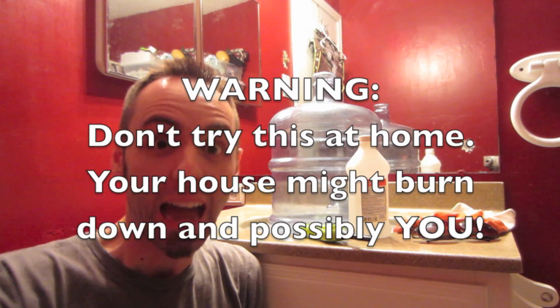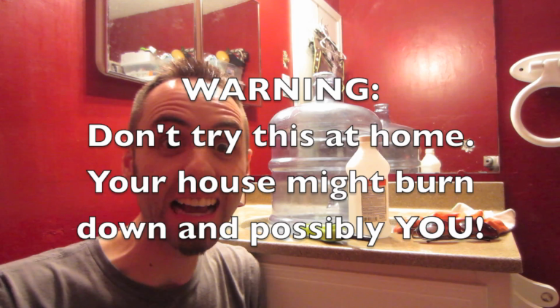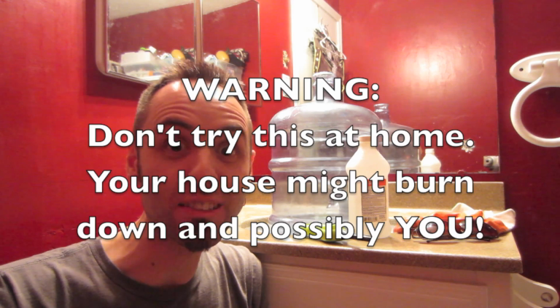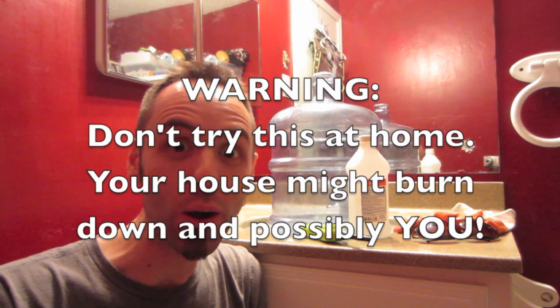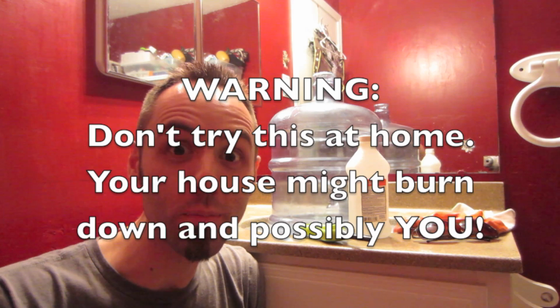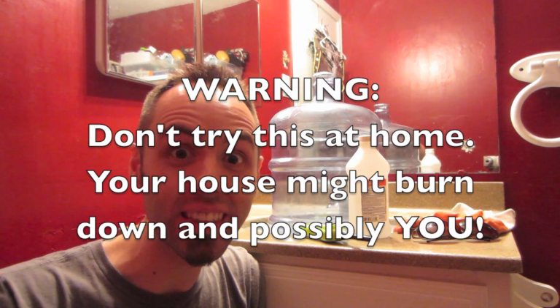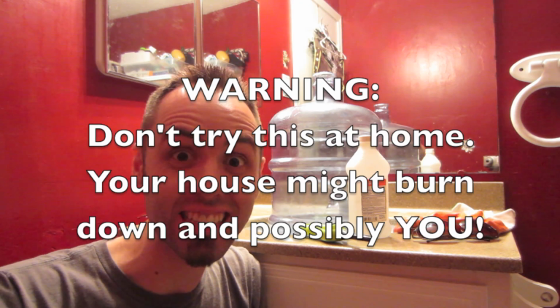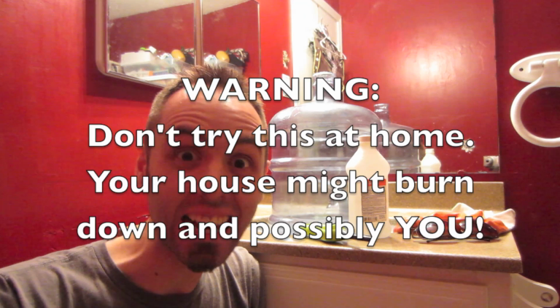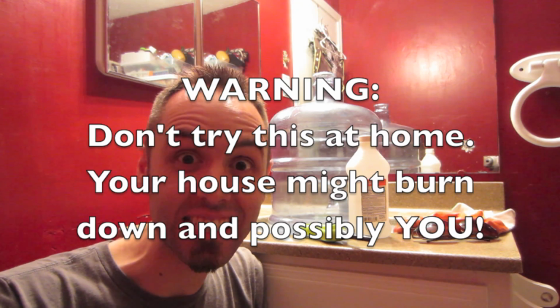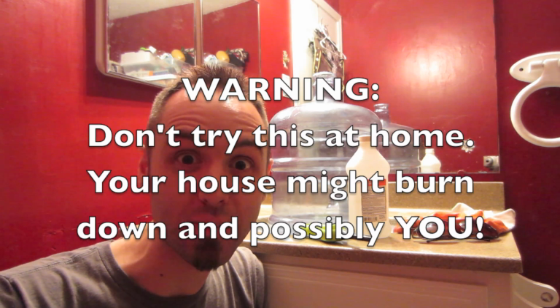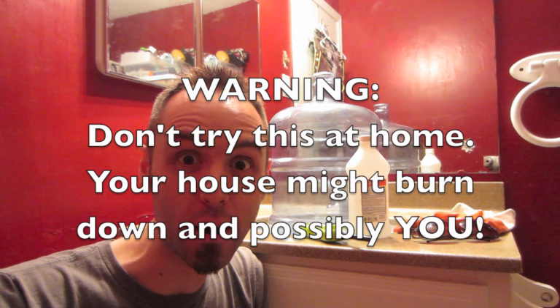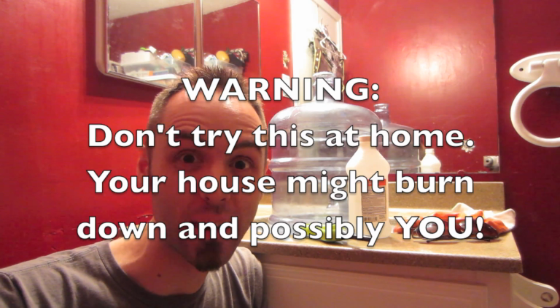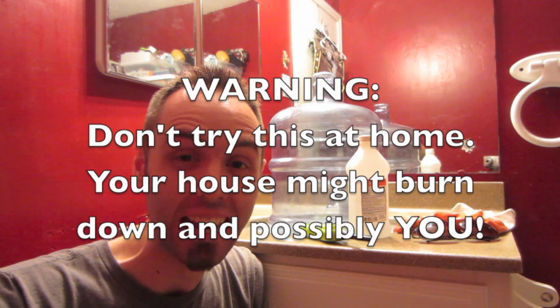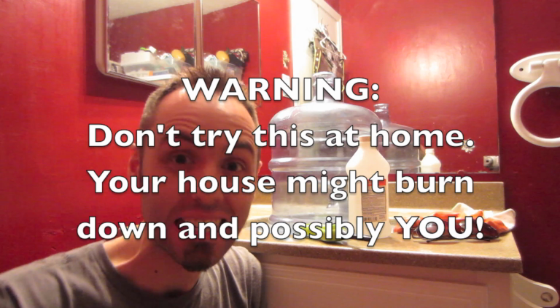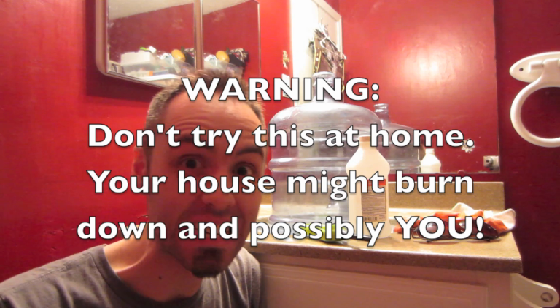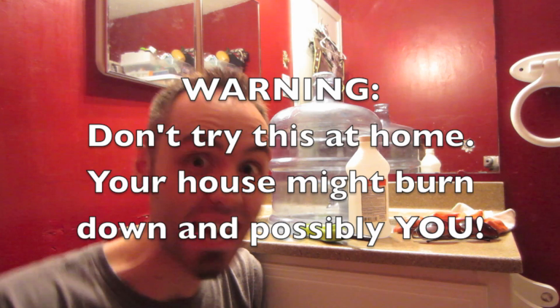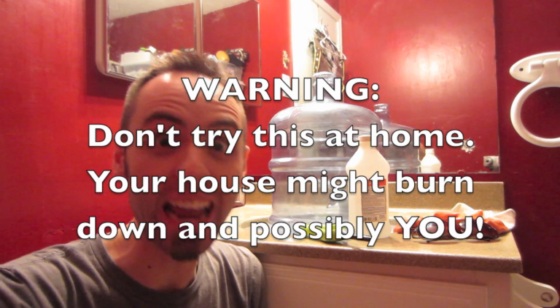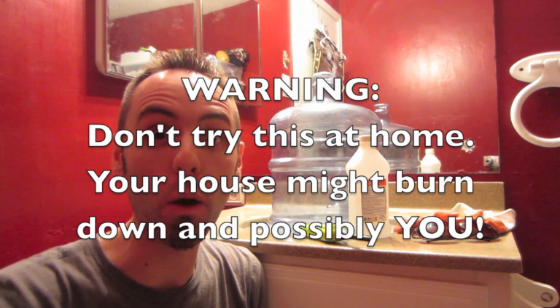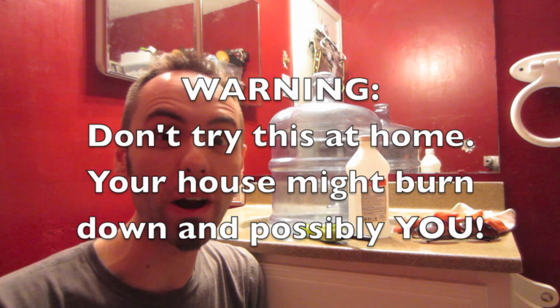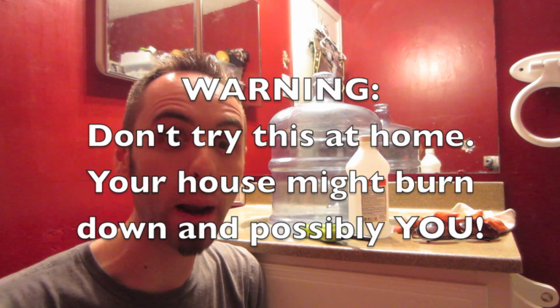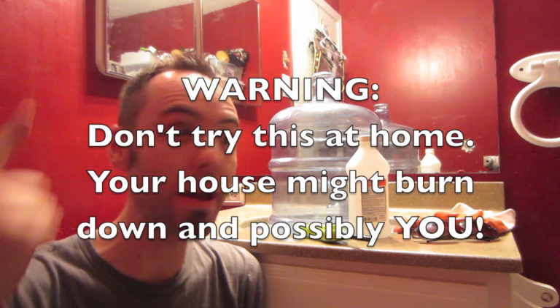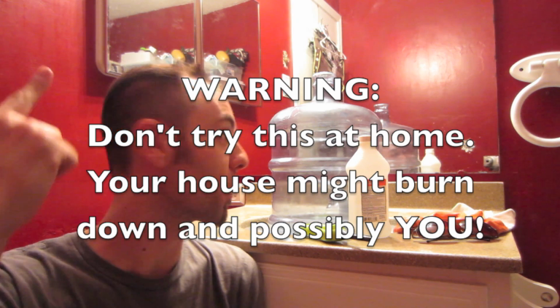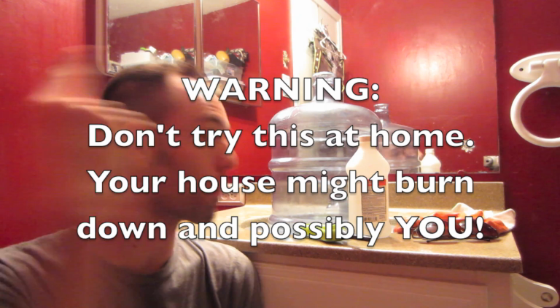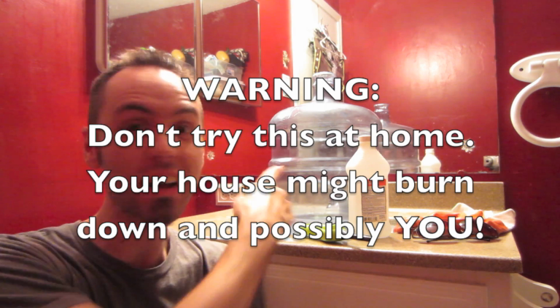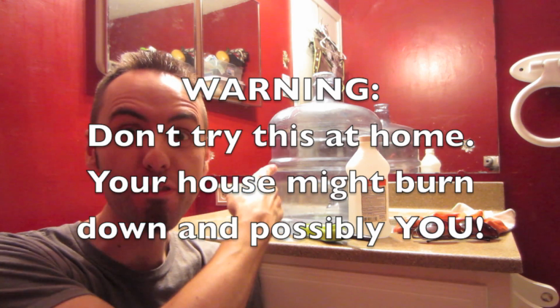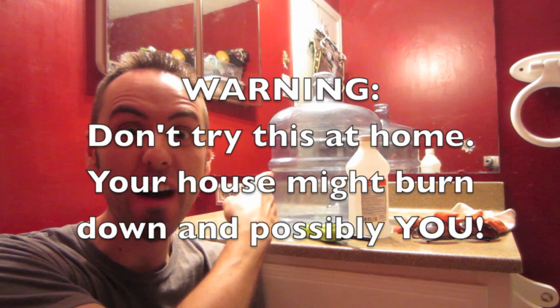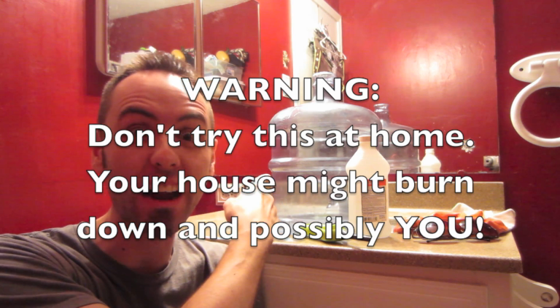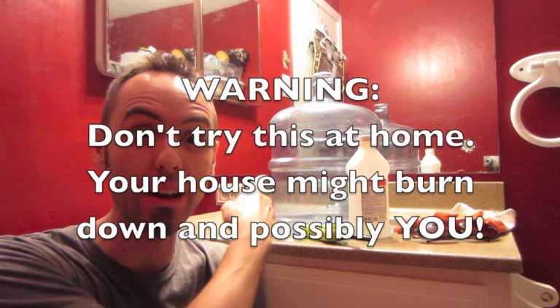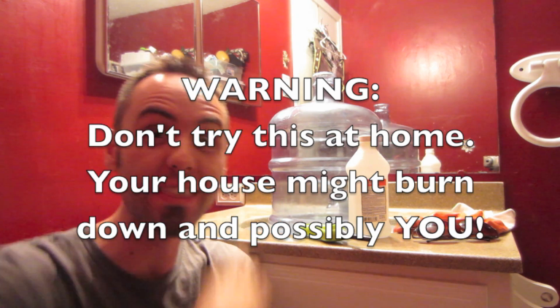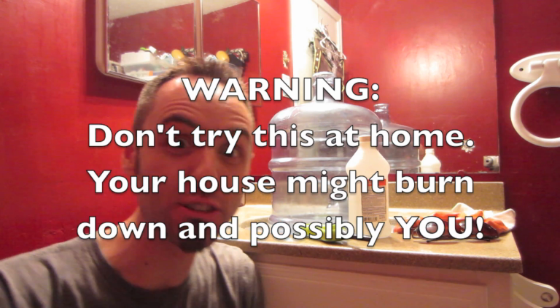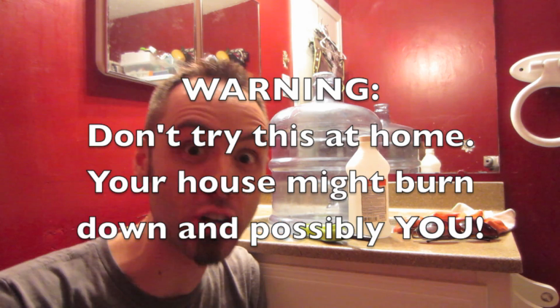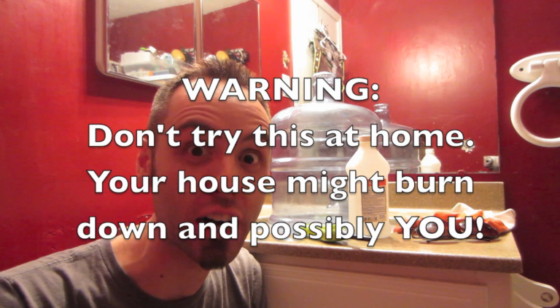Hey guys, welcome to this science experiment. Today we're going to make a ring of fire in this jug.